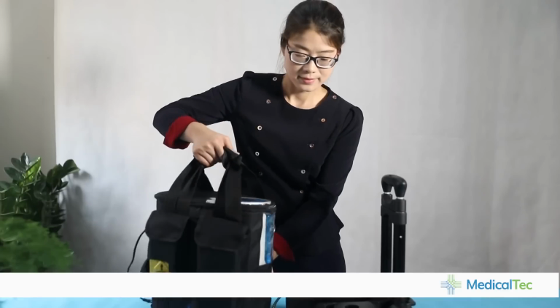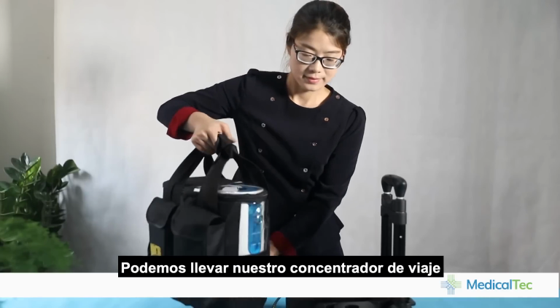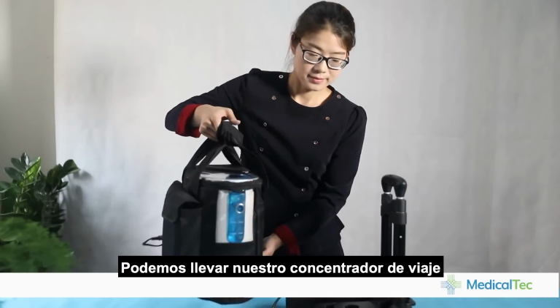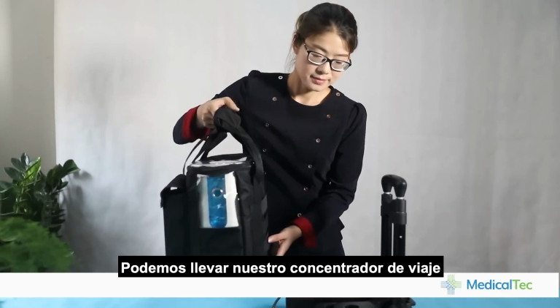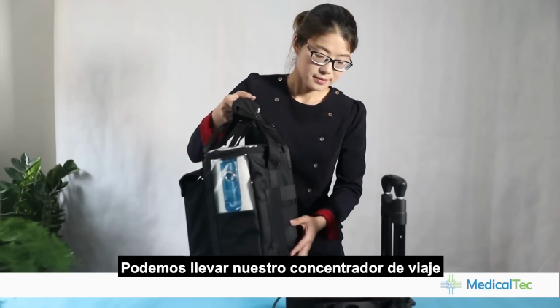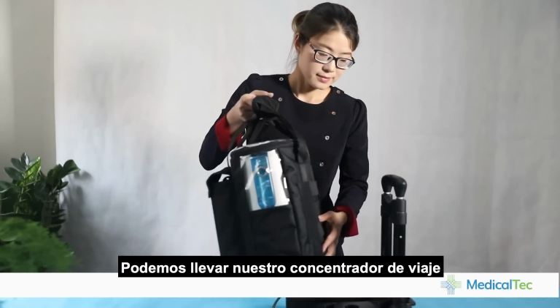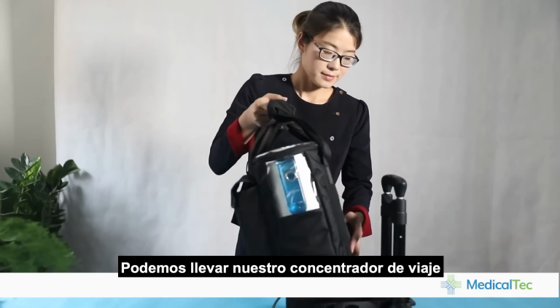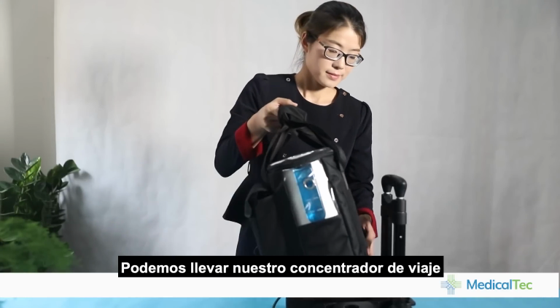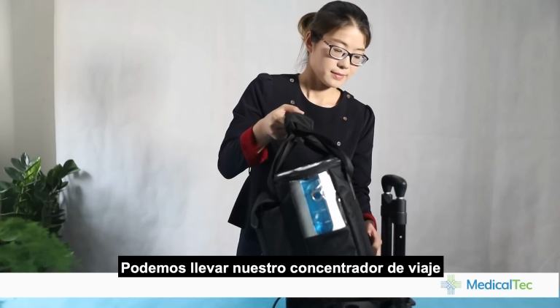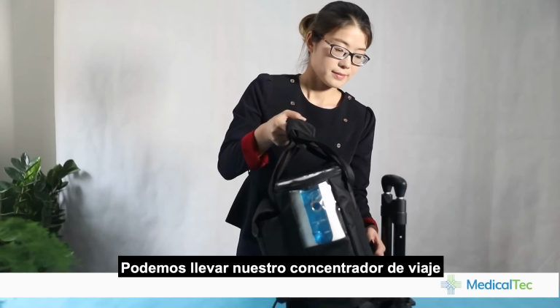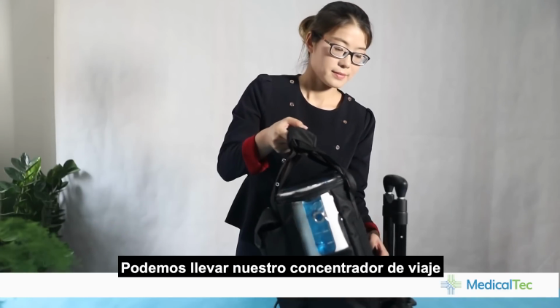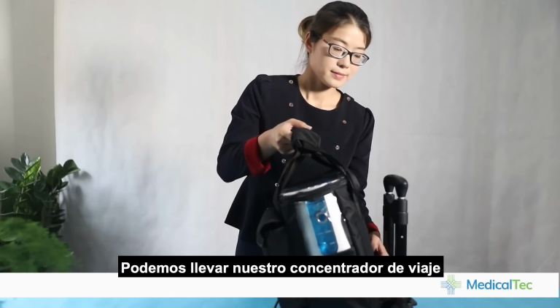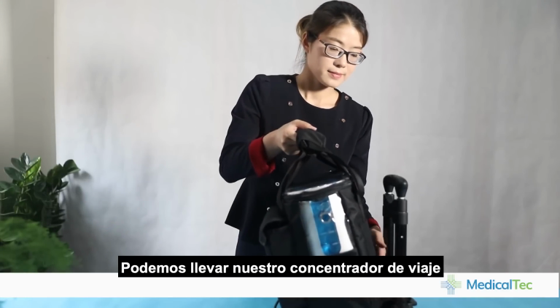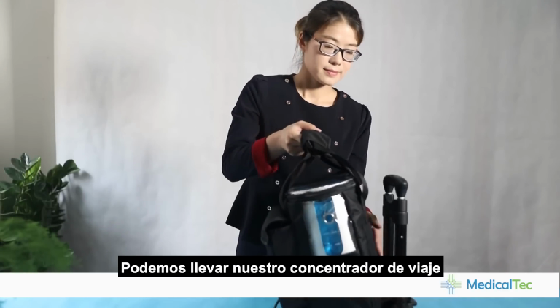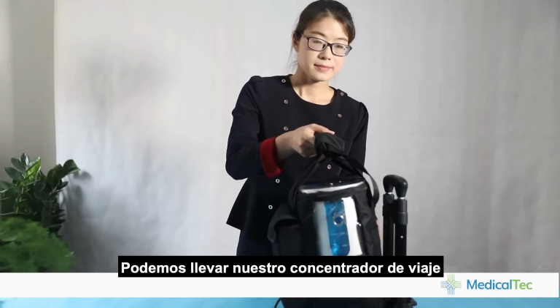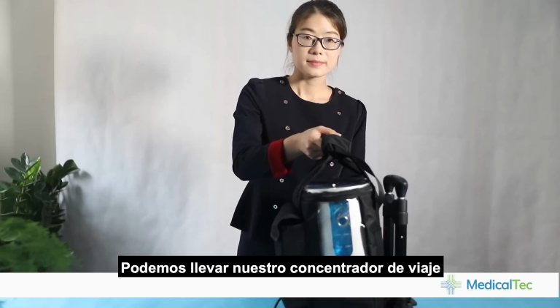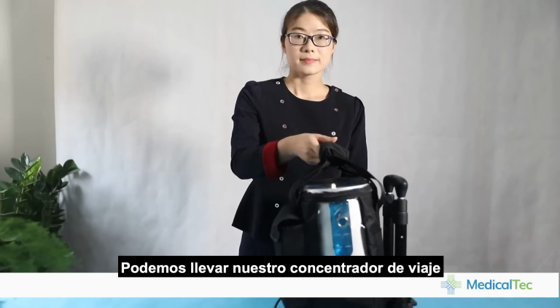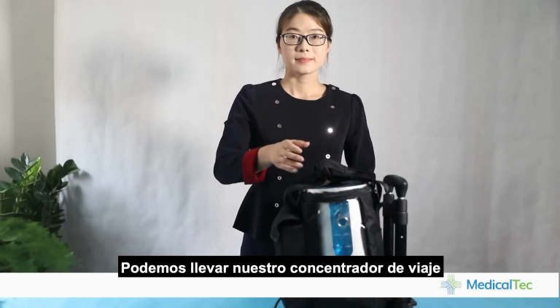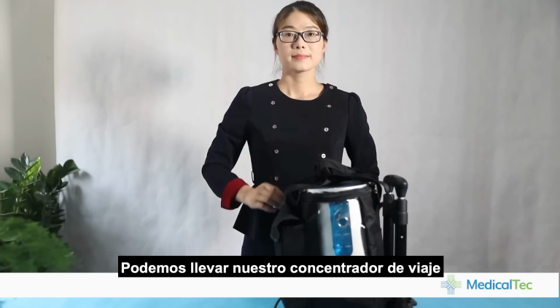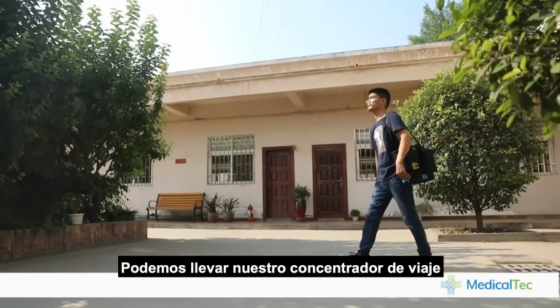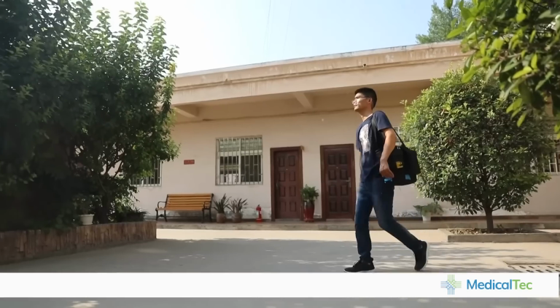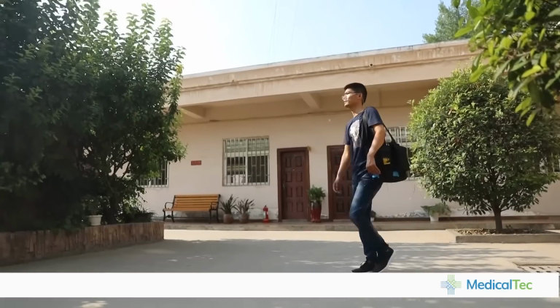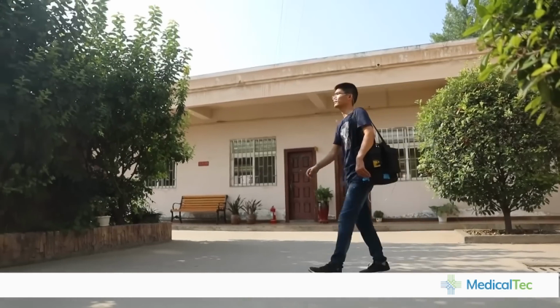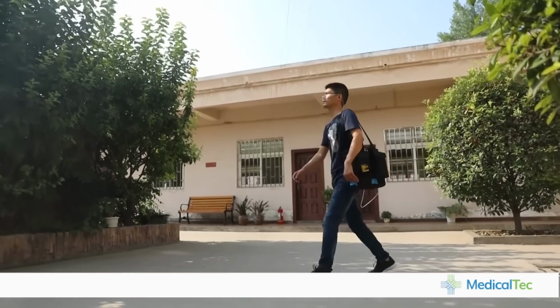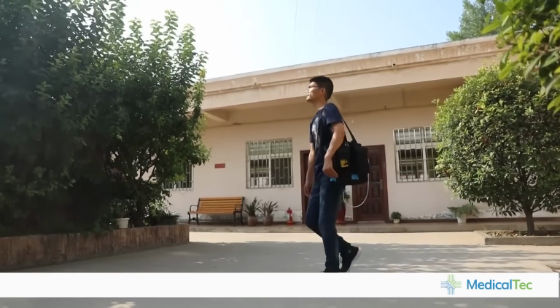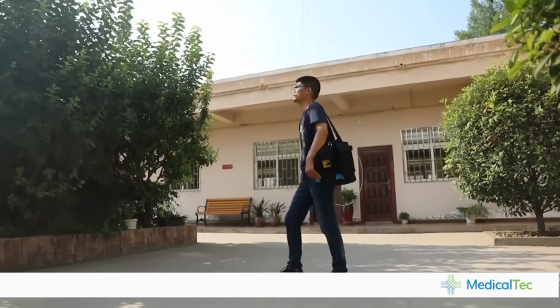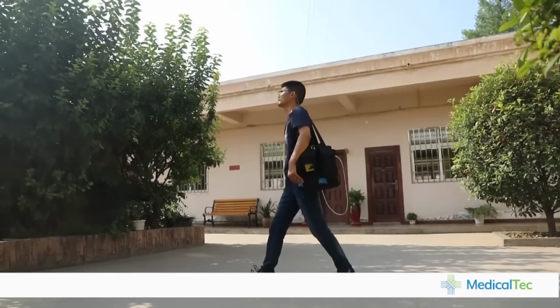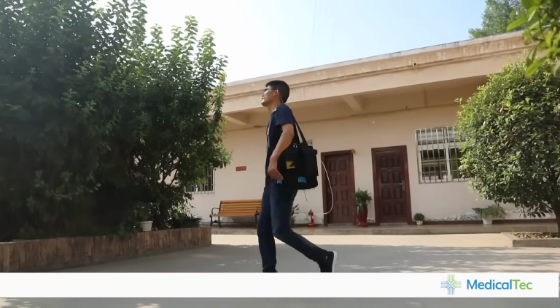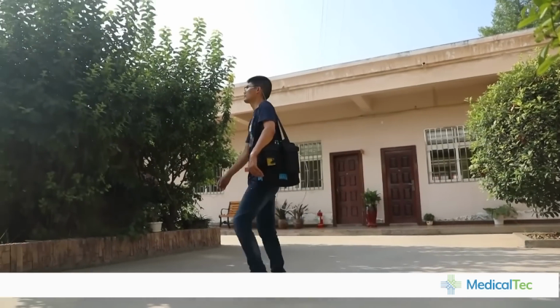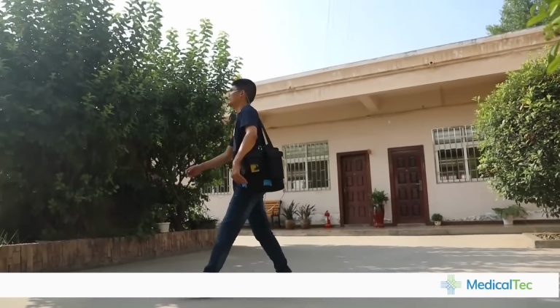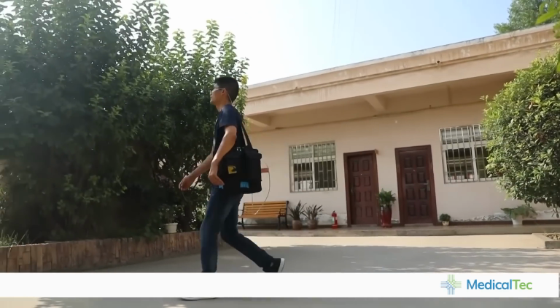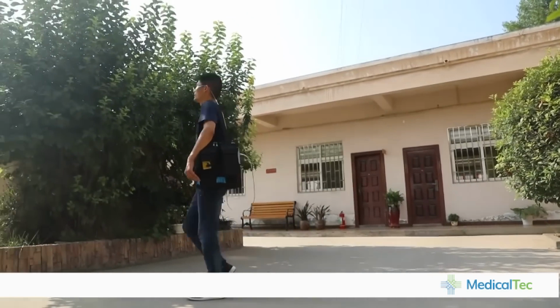Now you can carry the oxygen concentrator to travel.